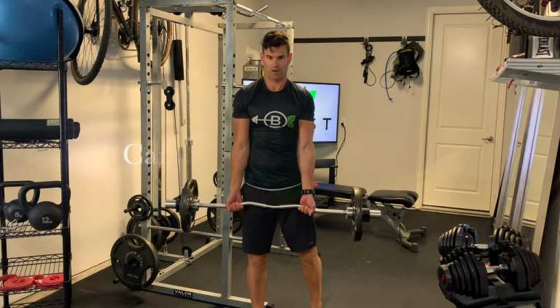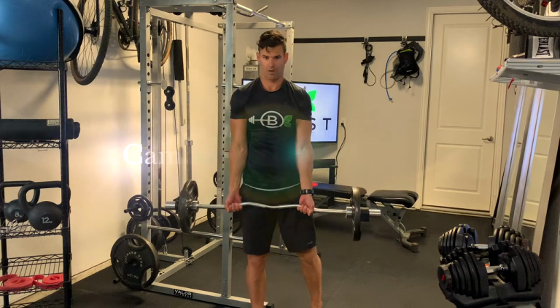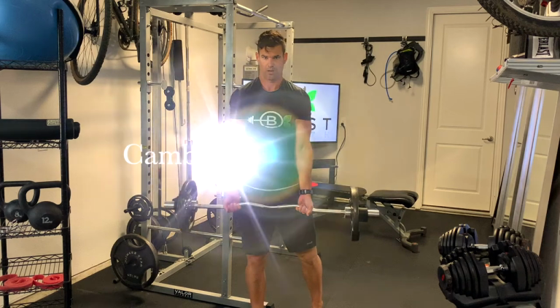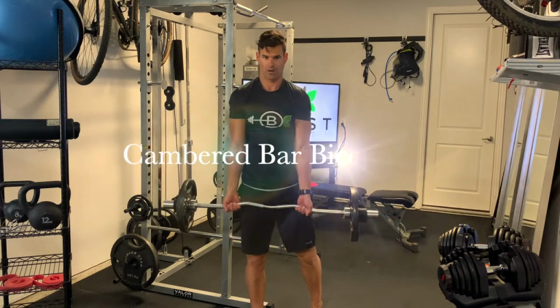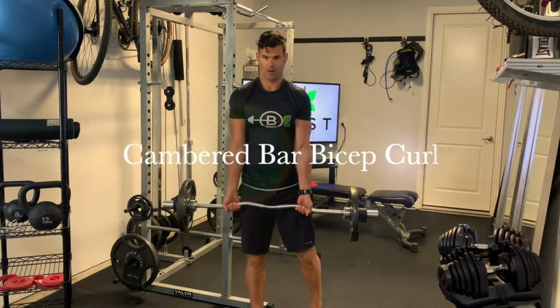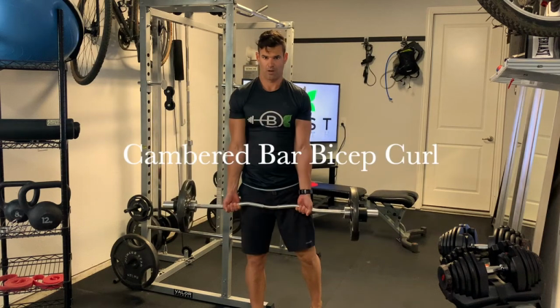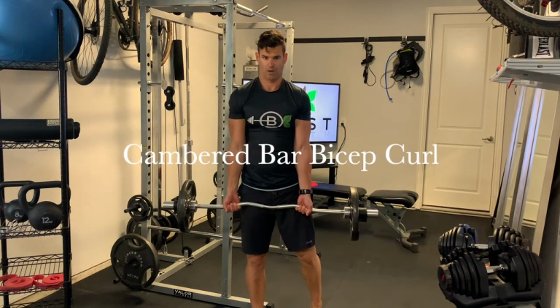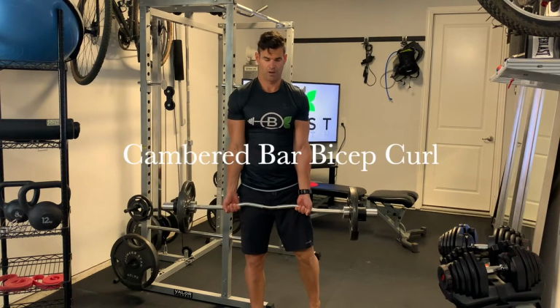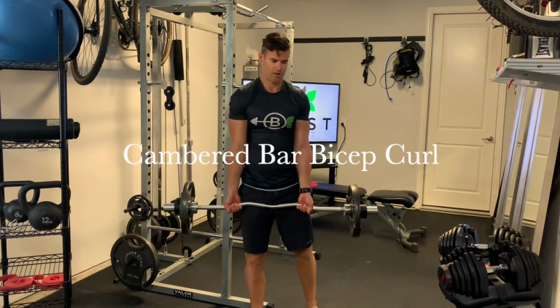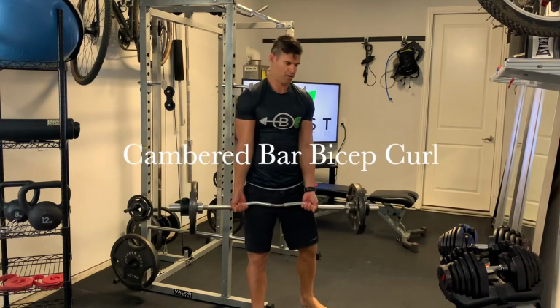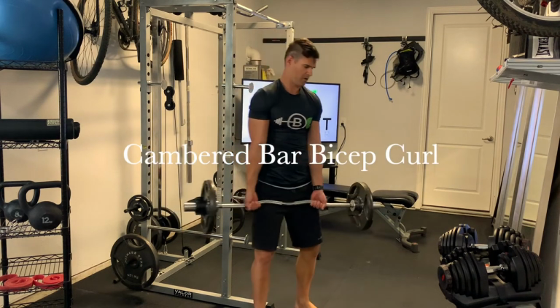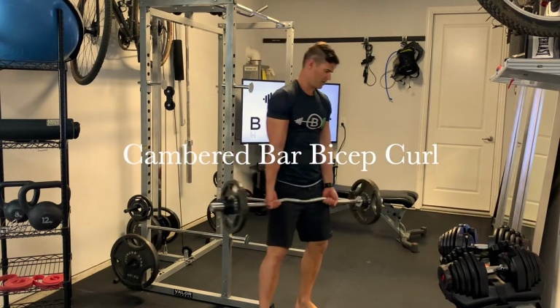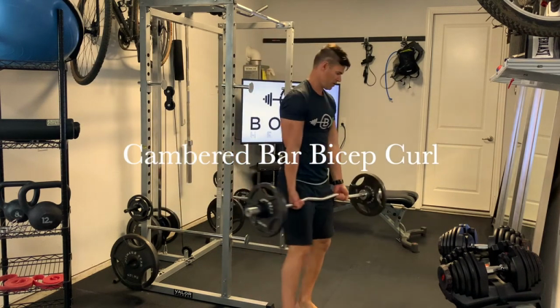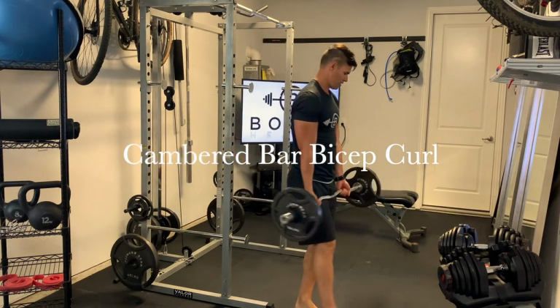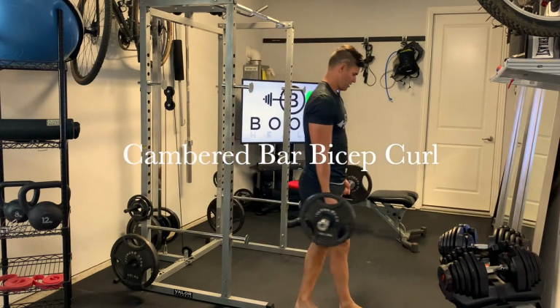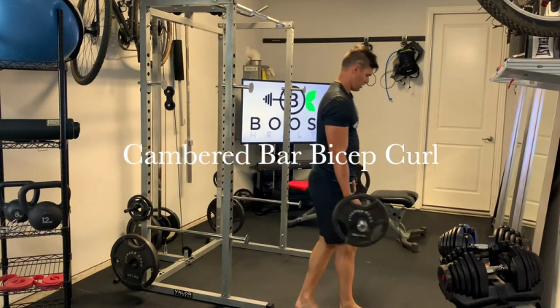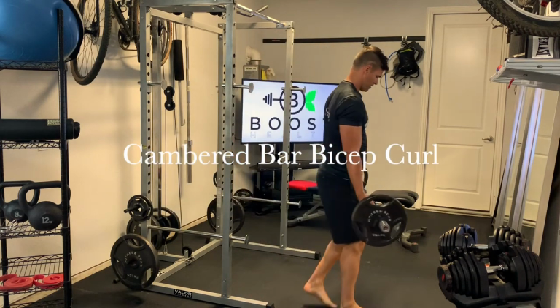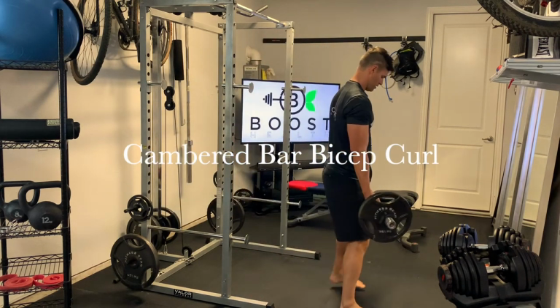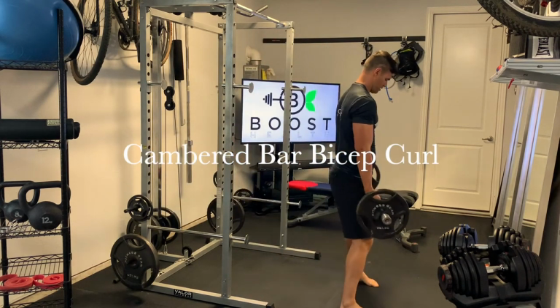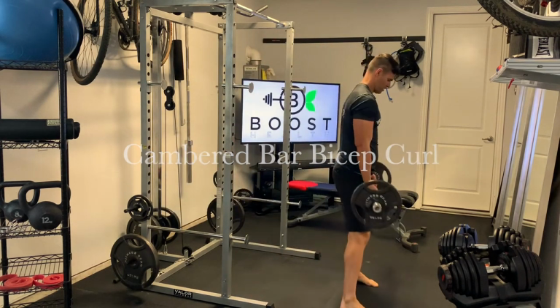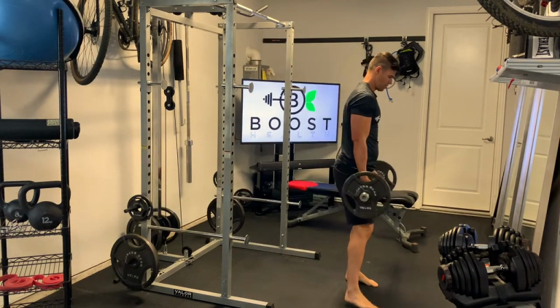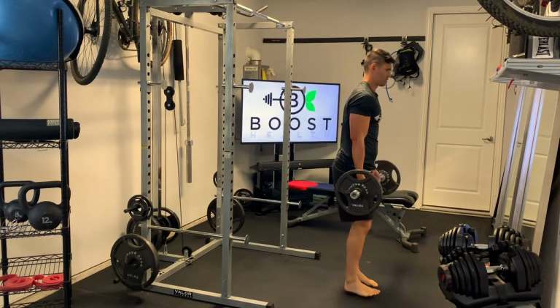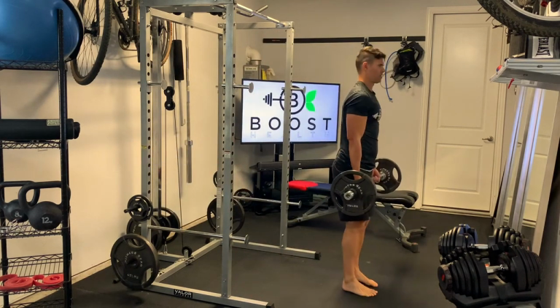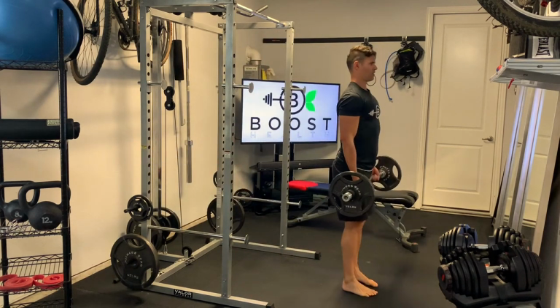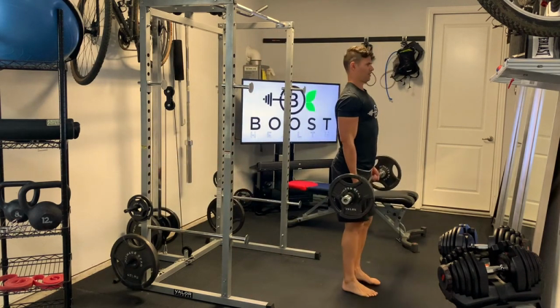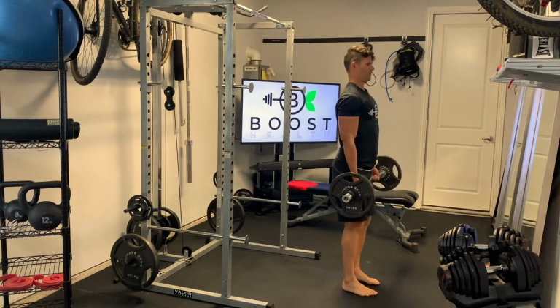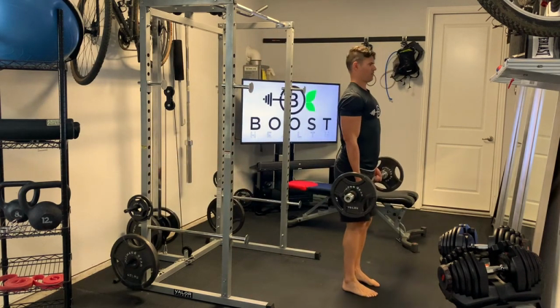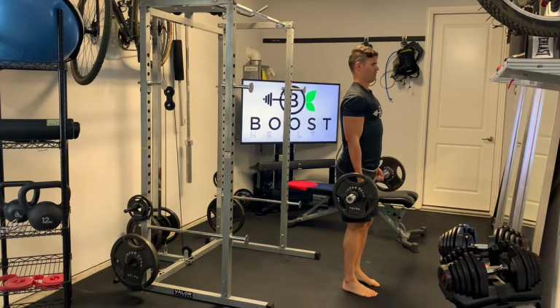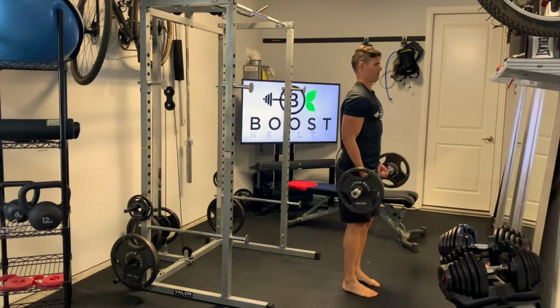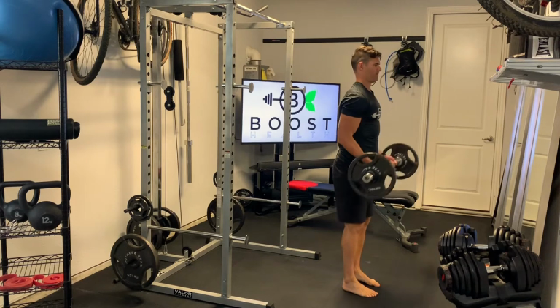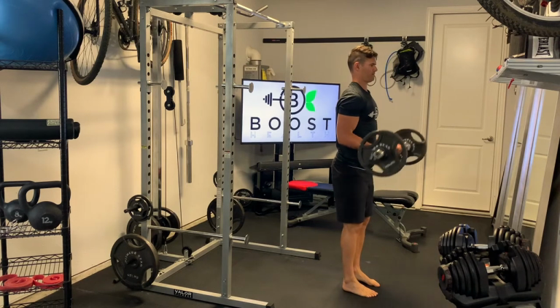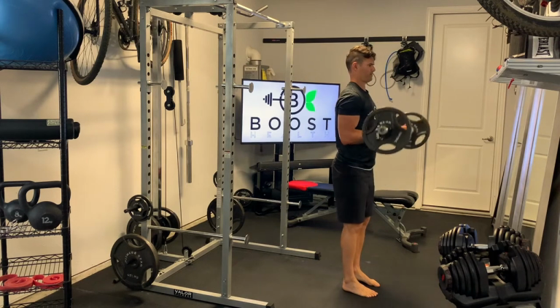This is a cambered bar bicep curl. Notice my hands are on the outside camber with the wrist turned in.